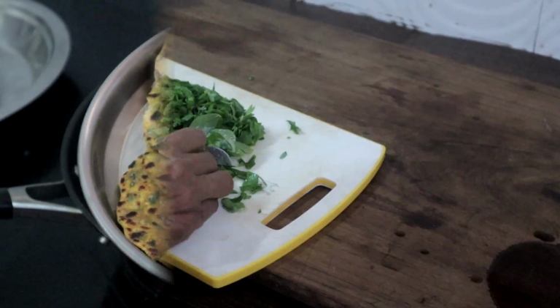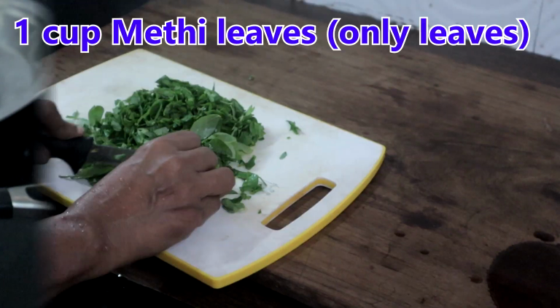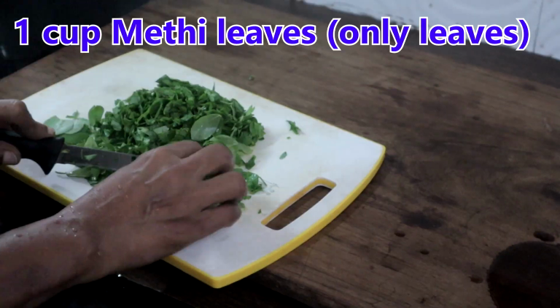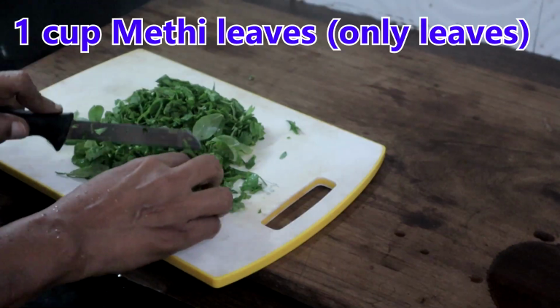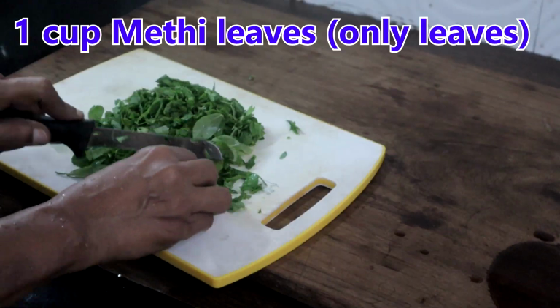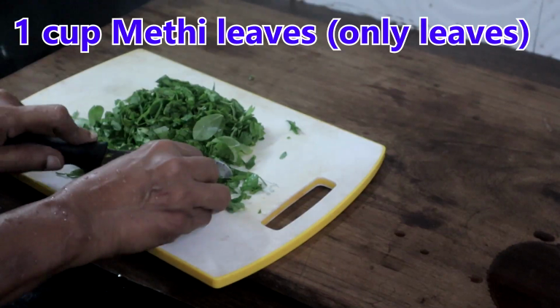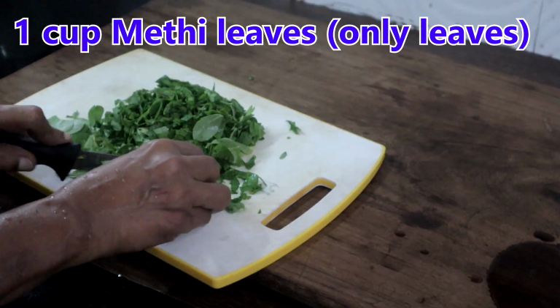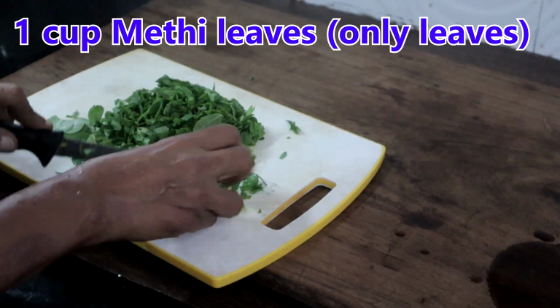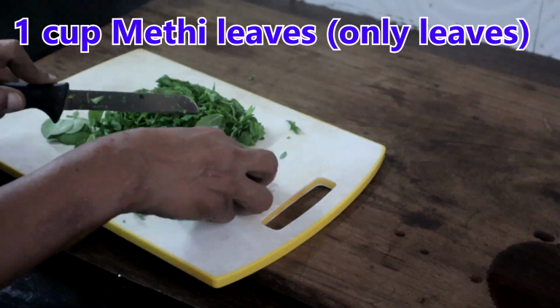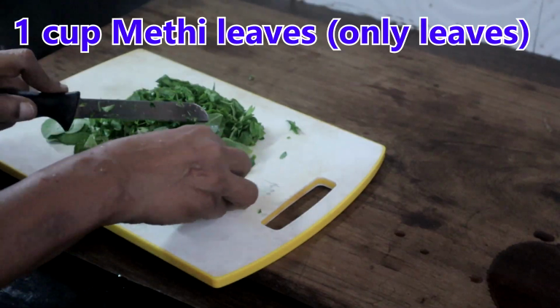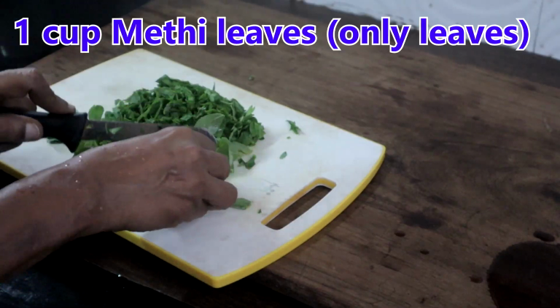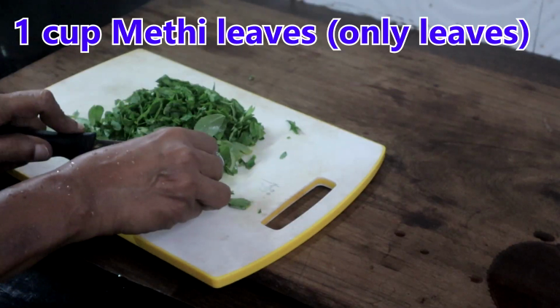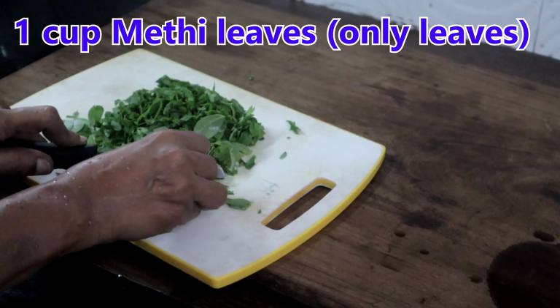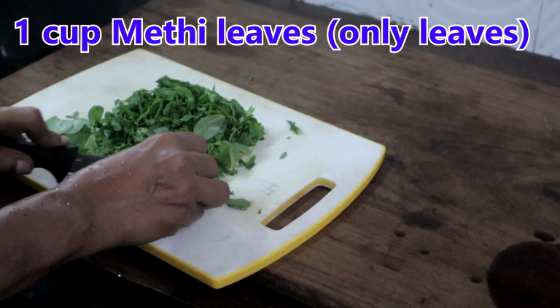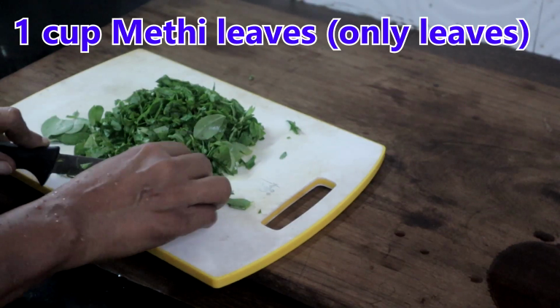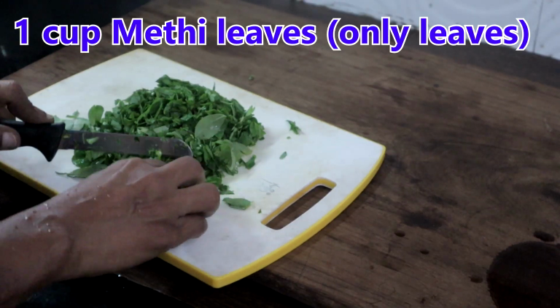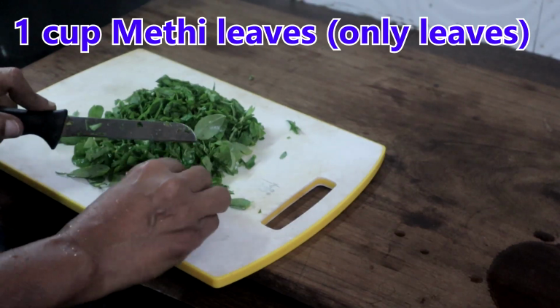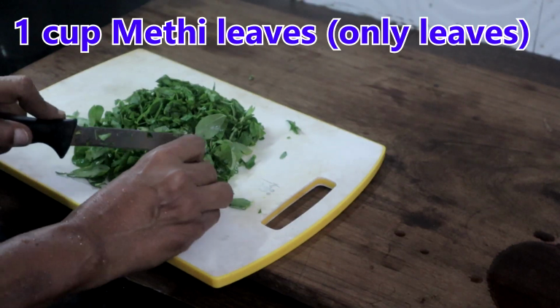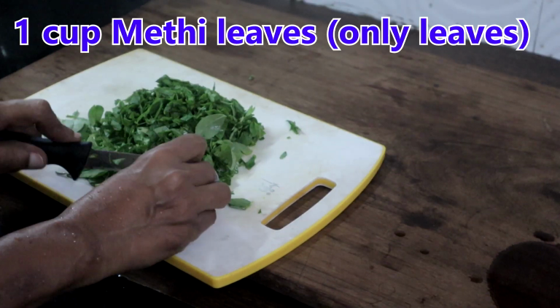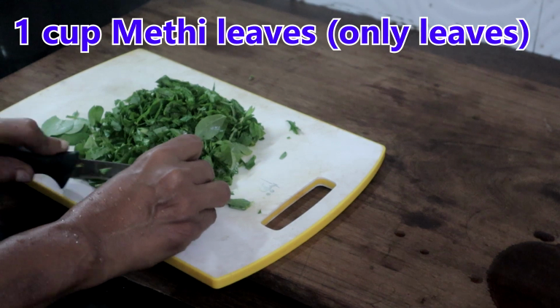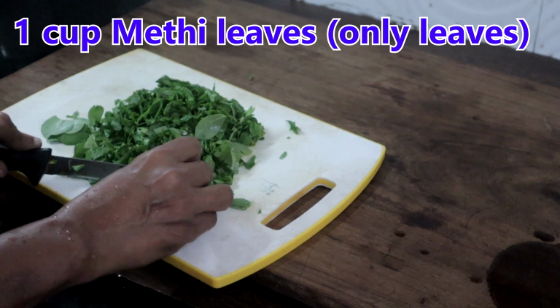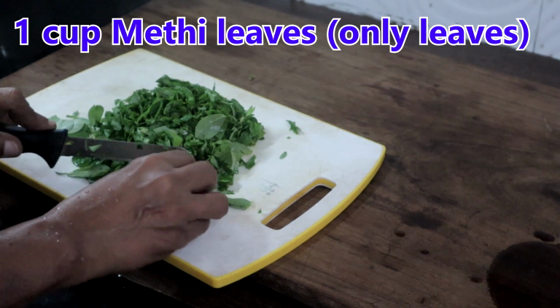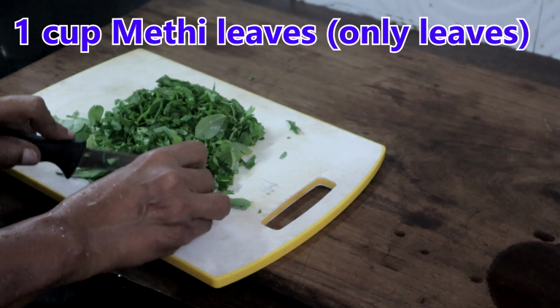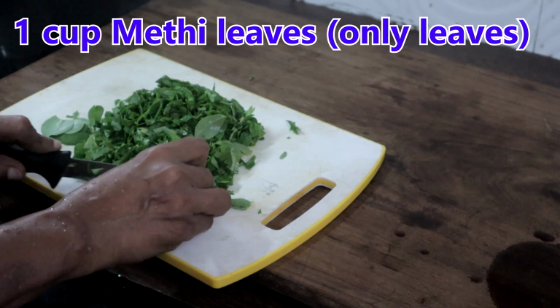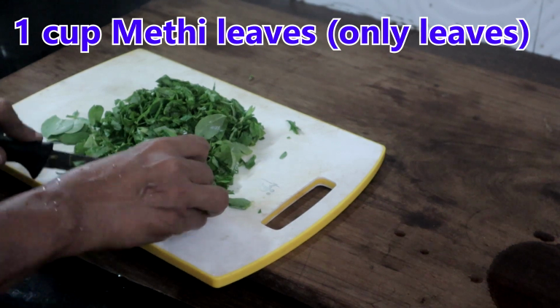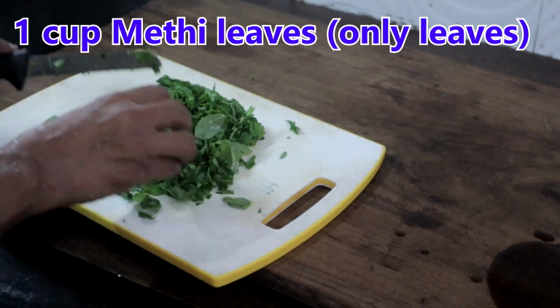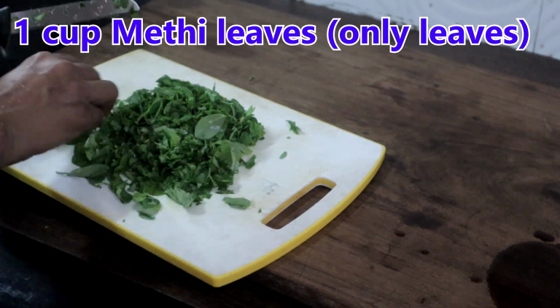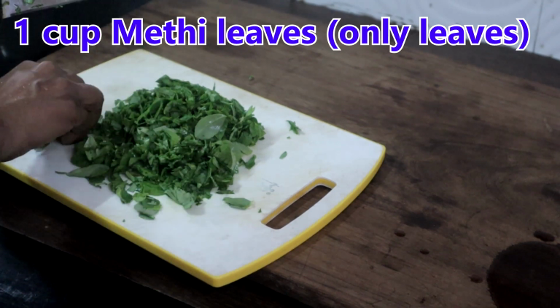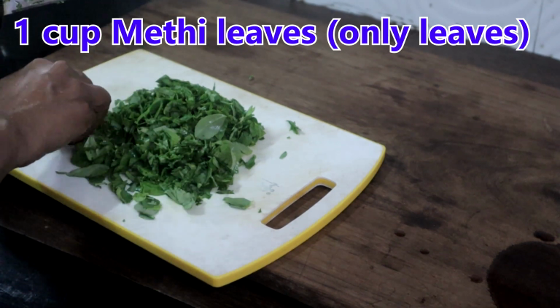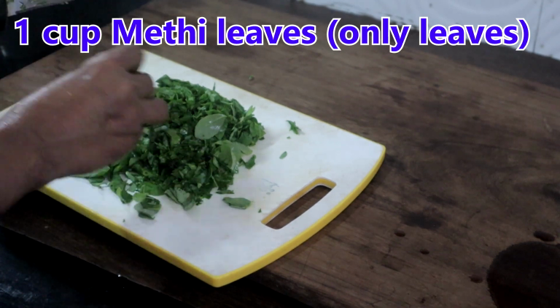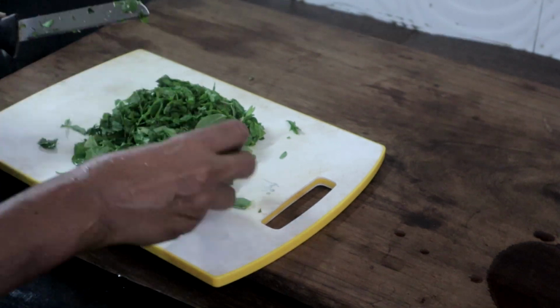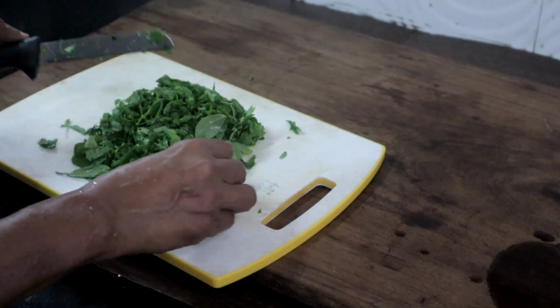We need 1 cup of methi leaves. Use only the leaves and chop it roughly.